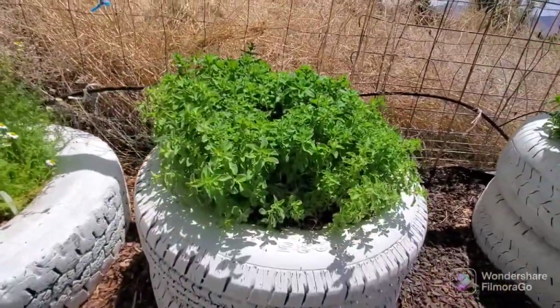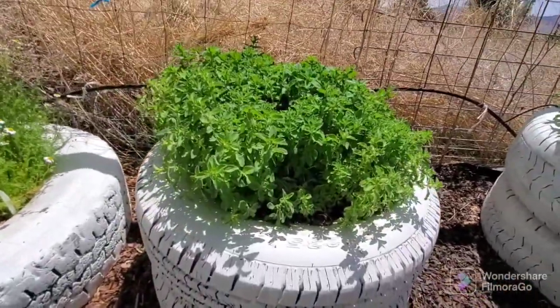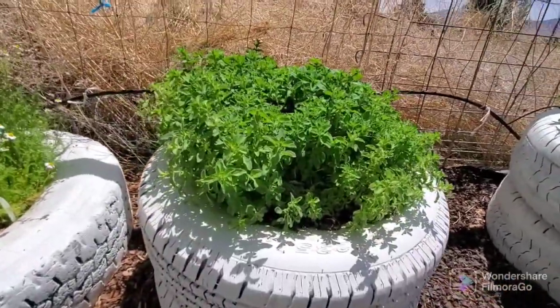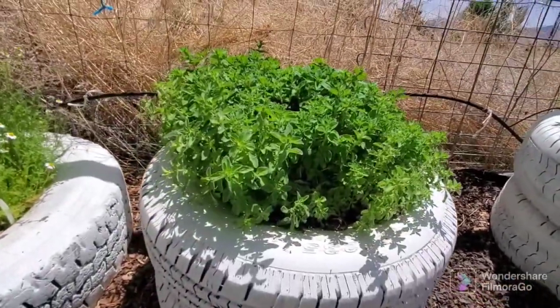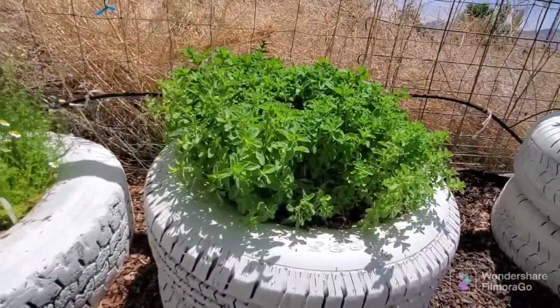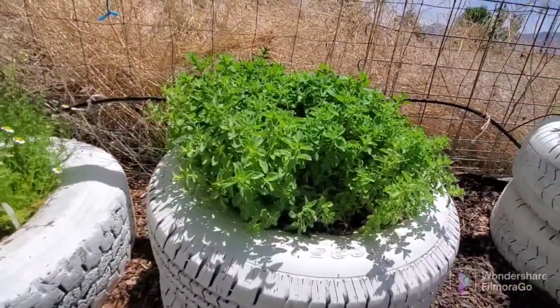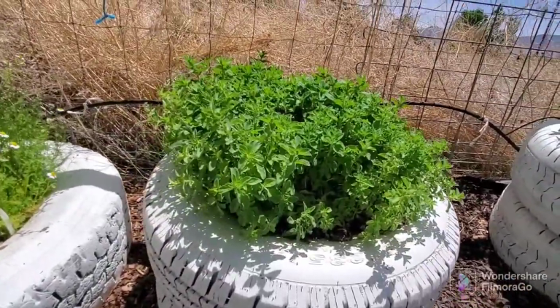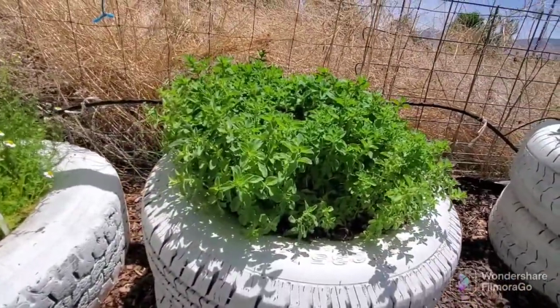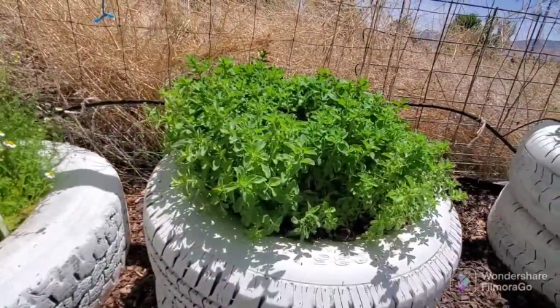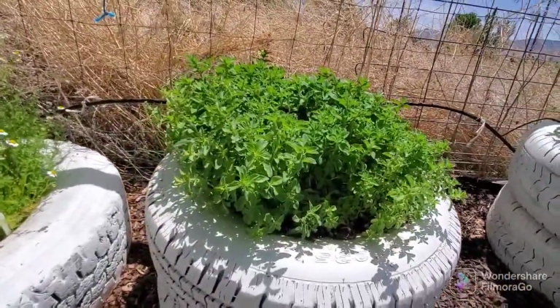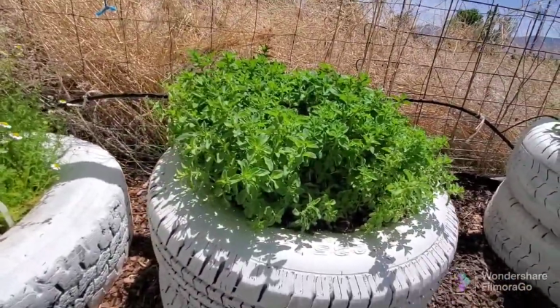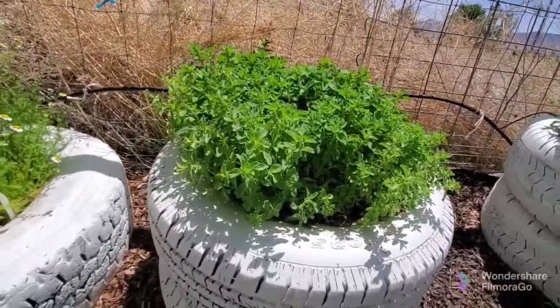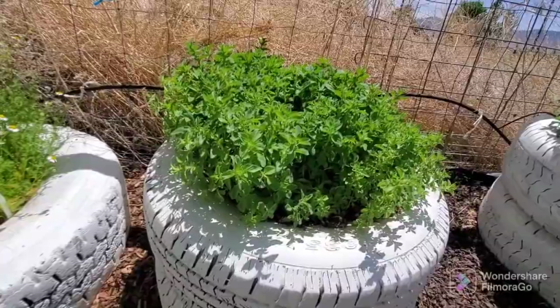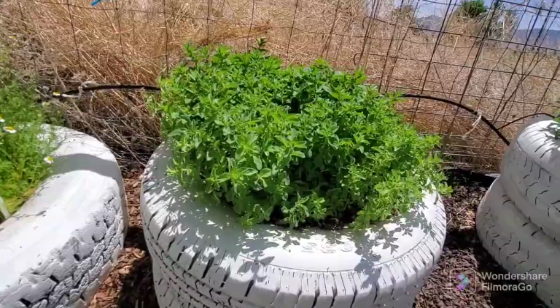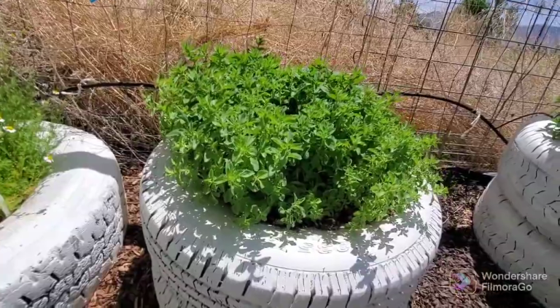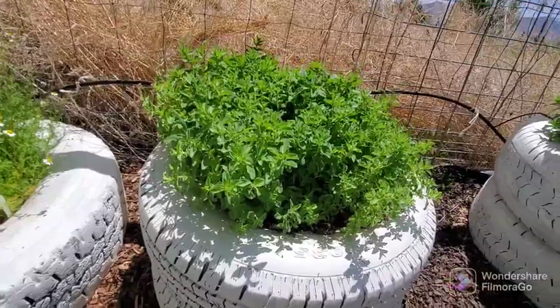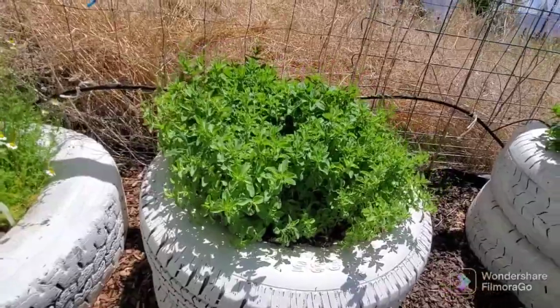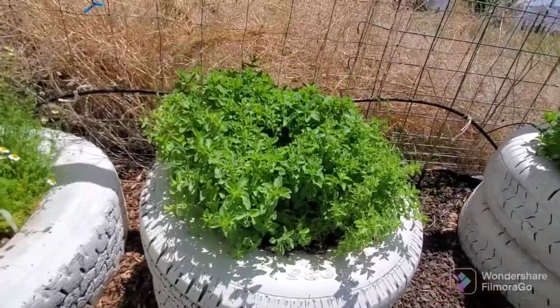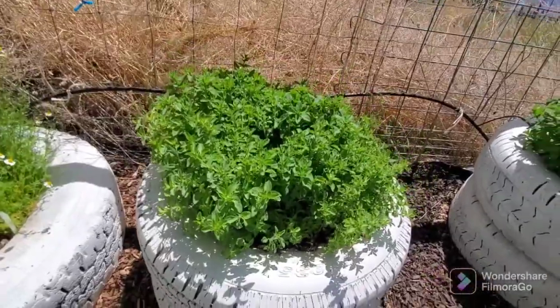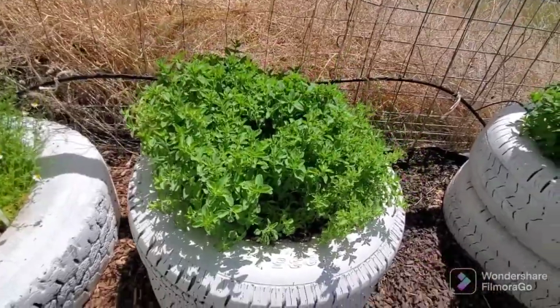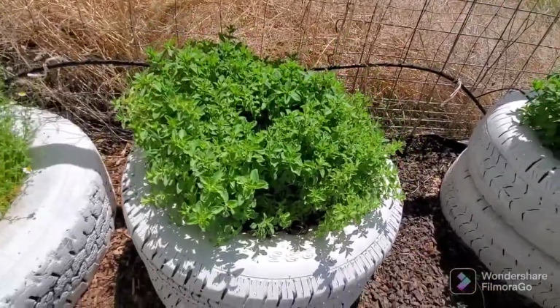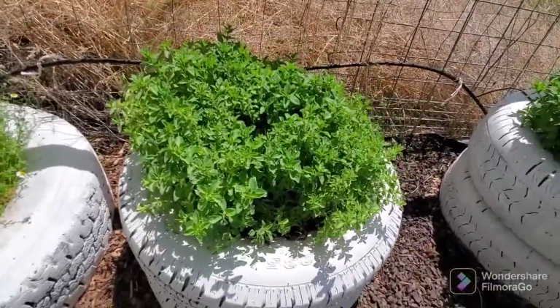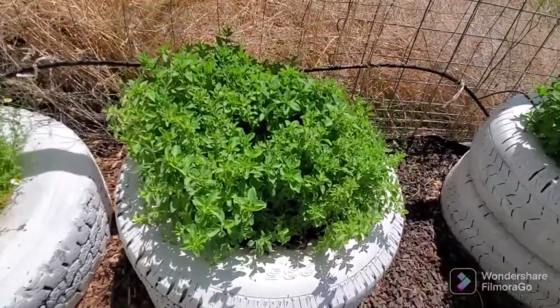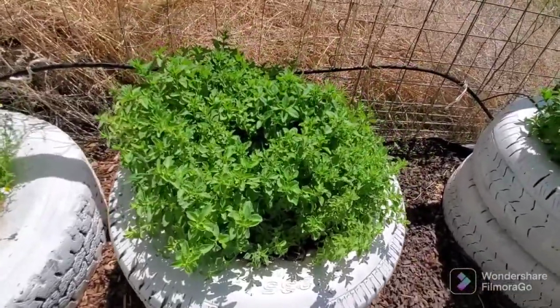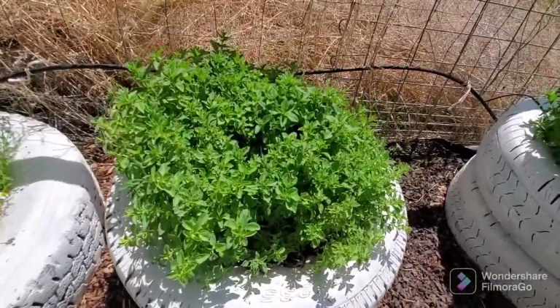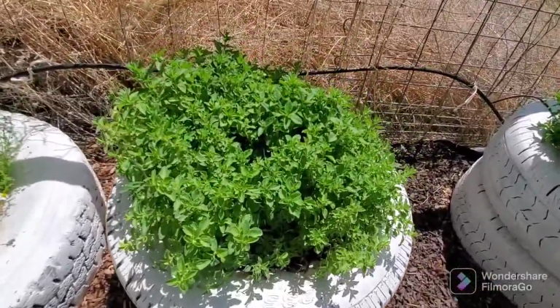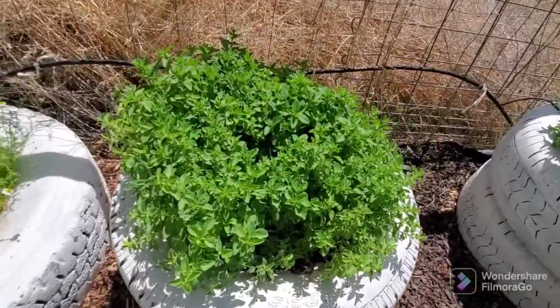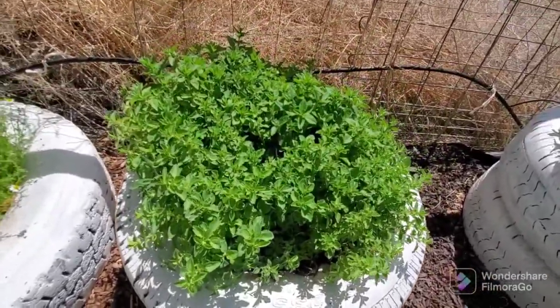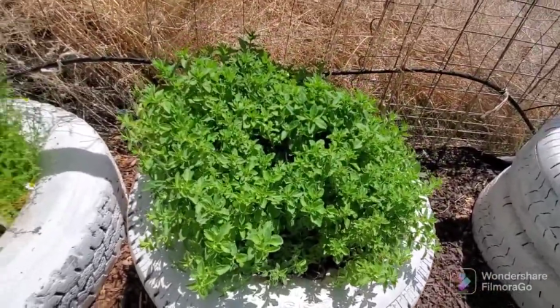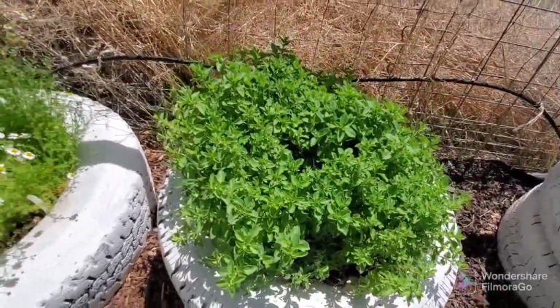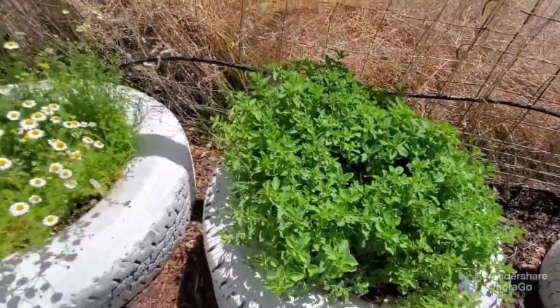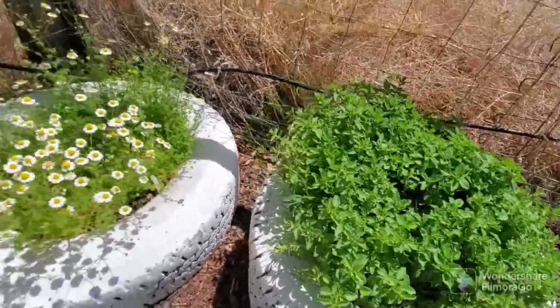The oregano is getting tall so I can start harvesting that really soon. So excited.